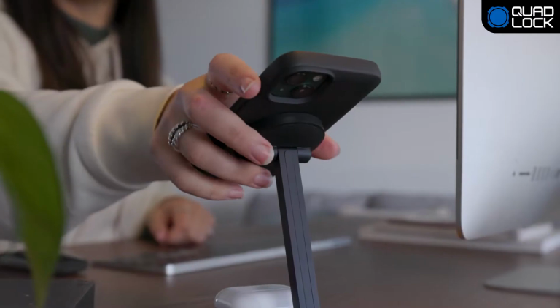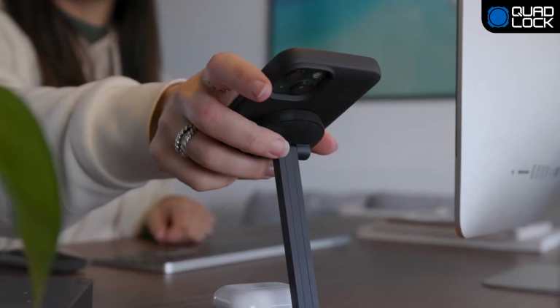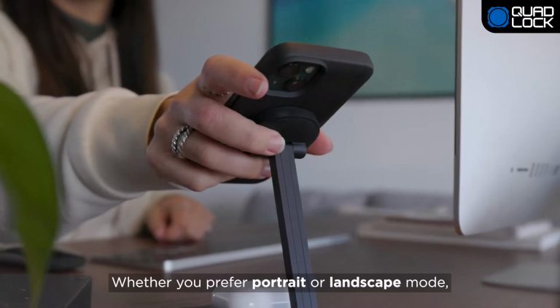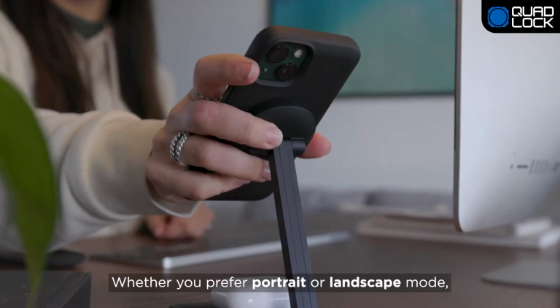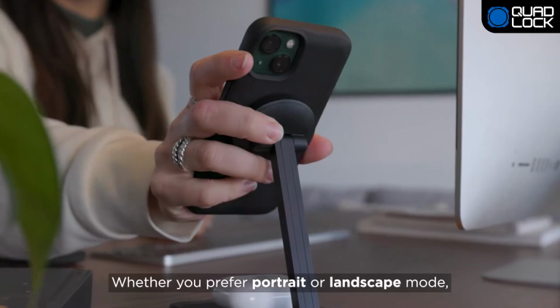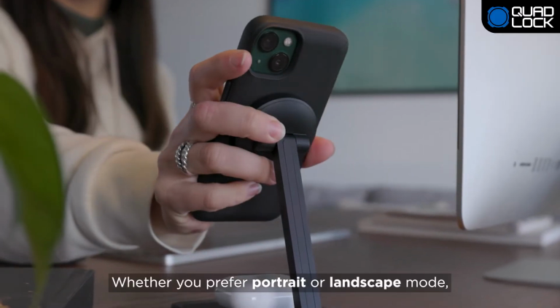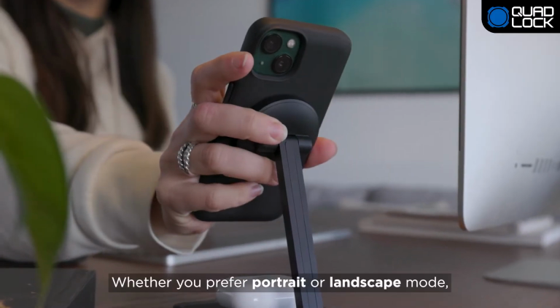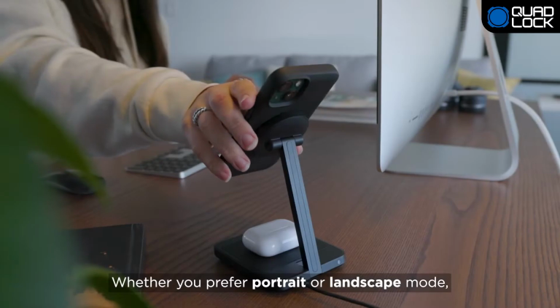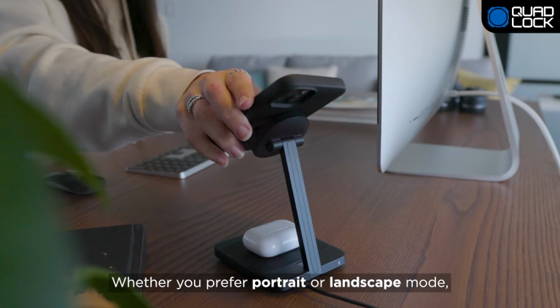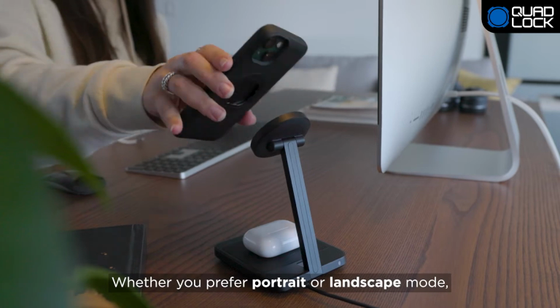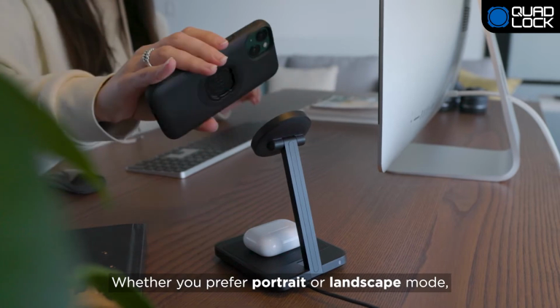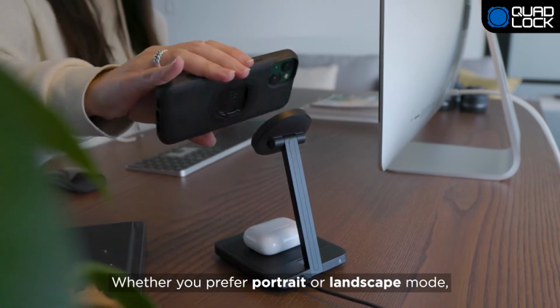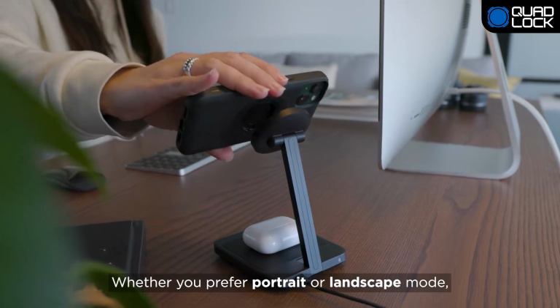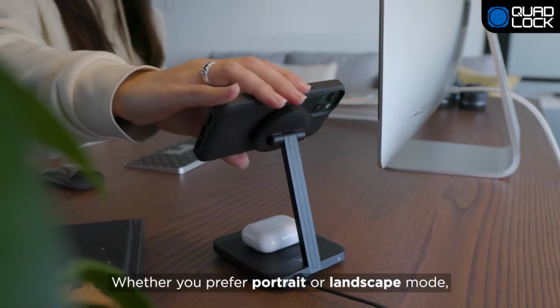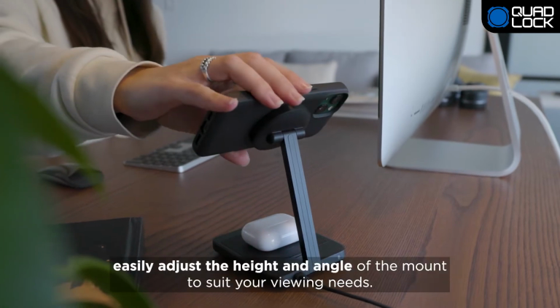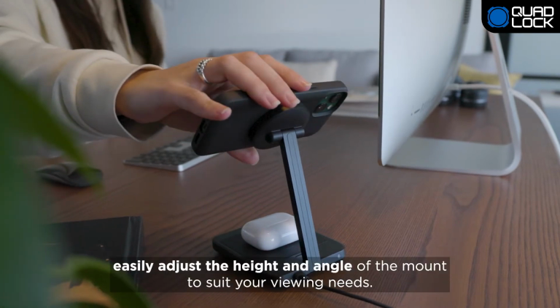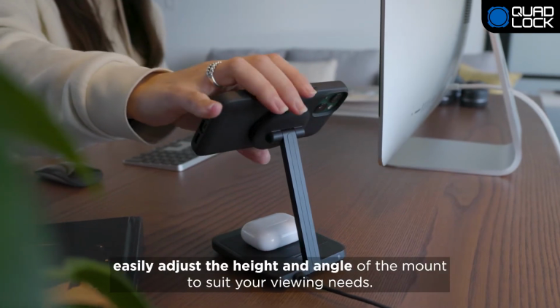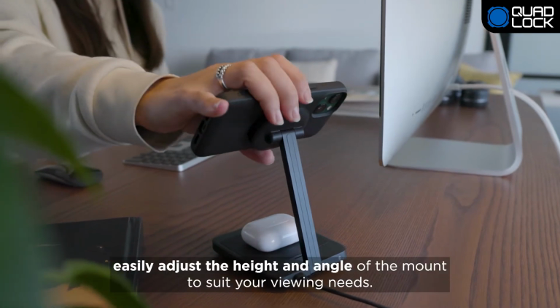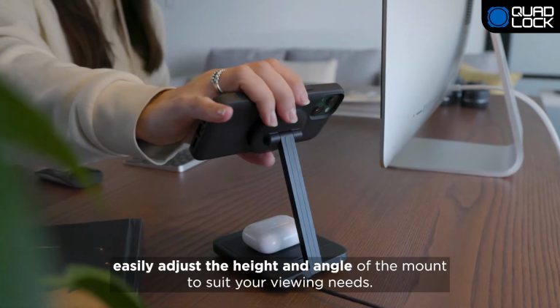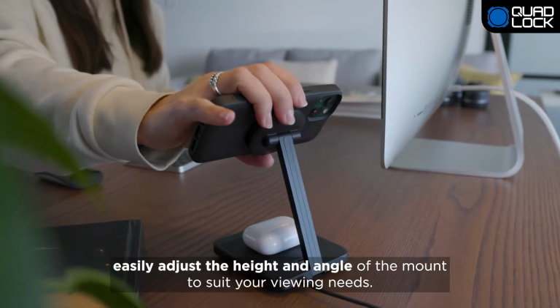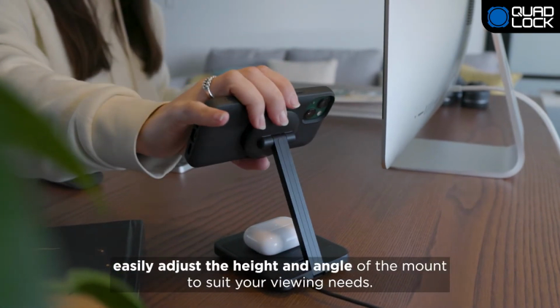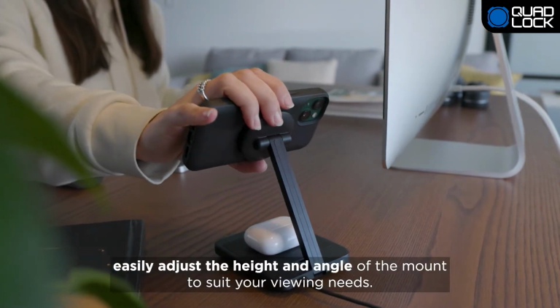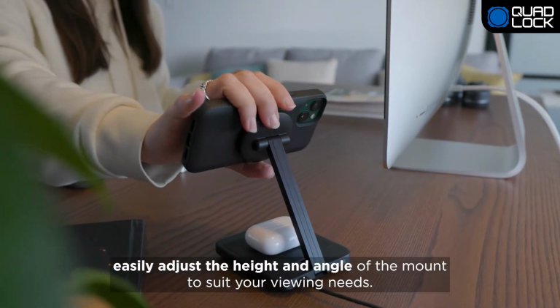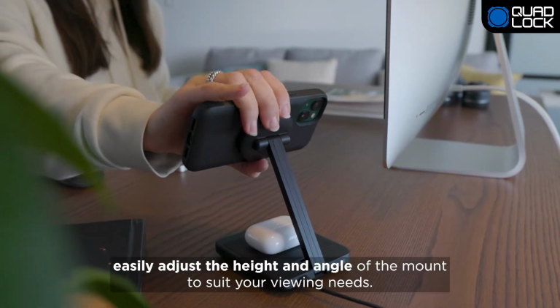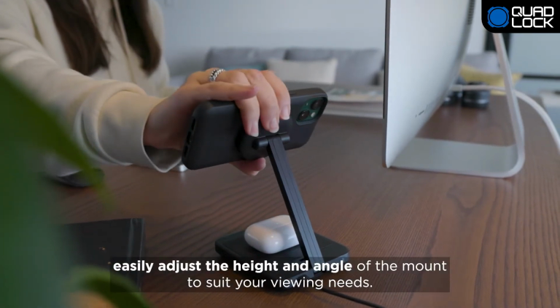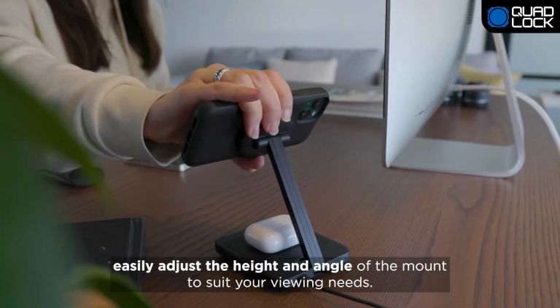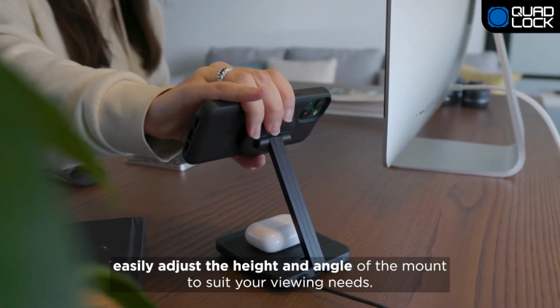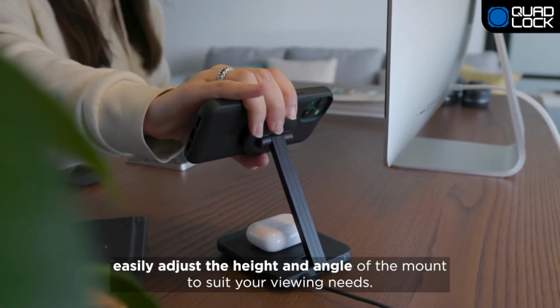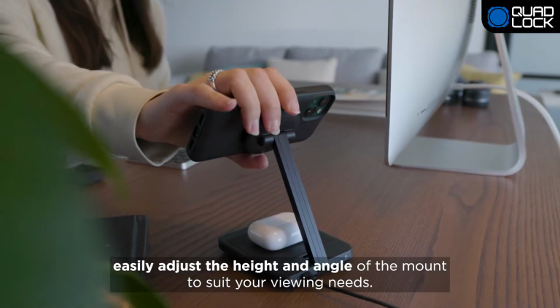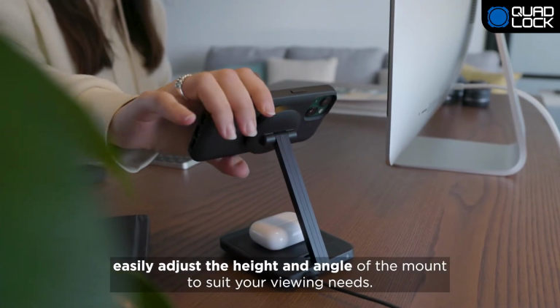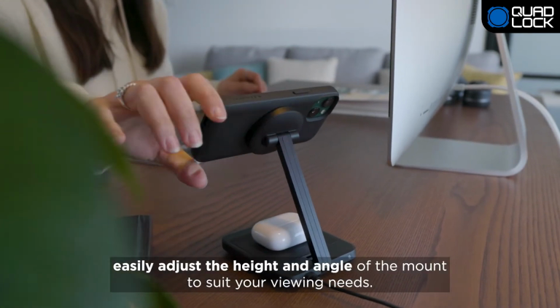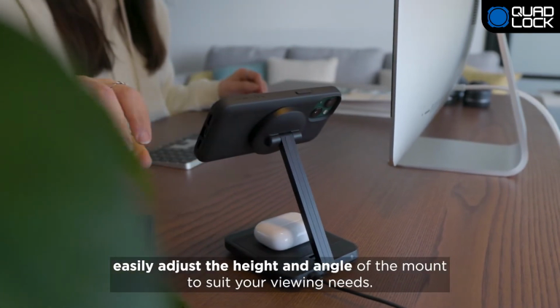Whether you prefer portrait or landscape mode, easily adjust the height and angle of the mount to suit your viewing needs.